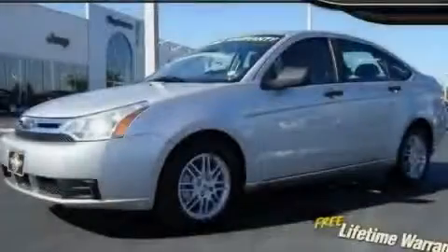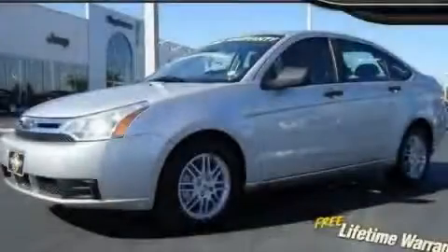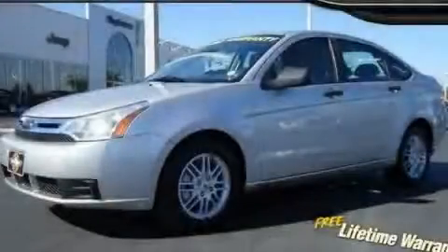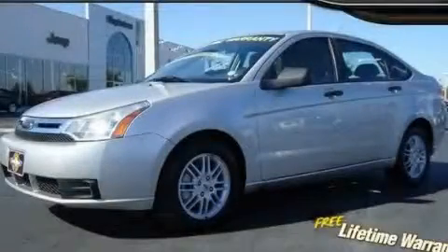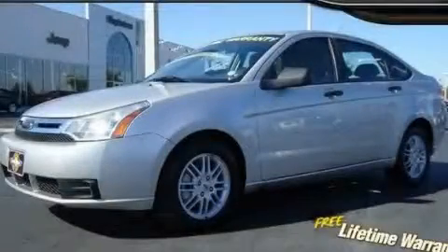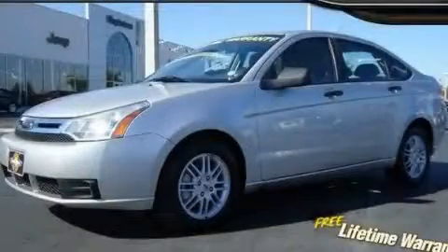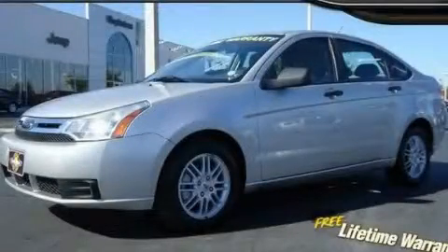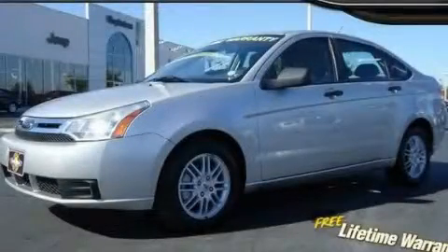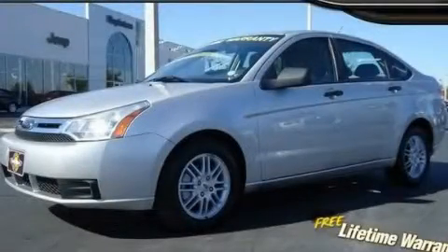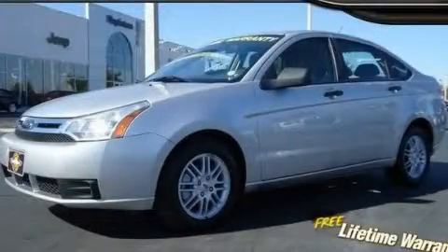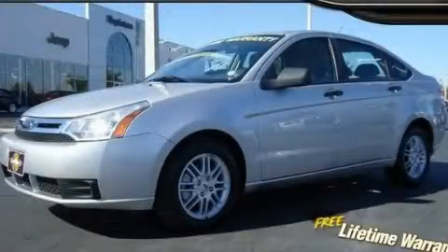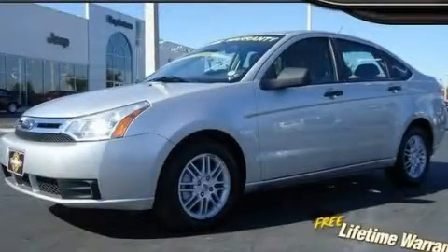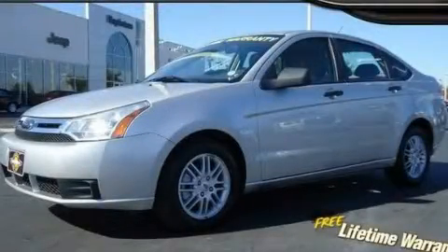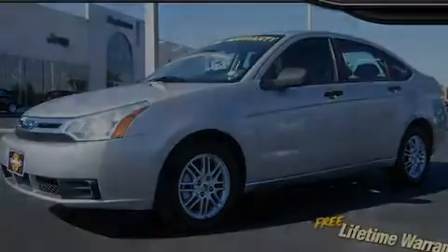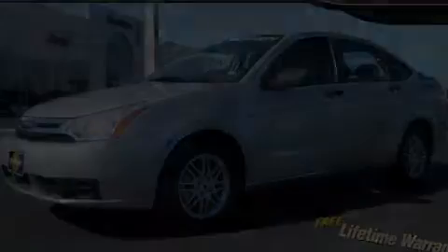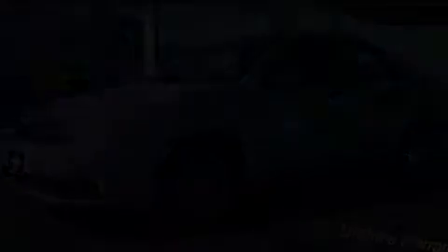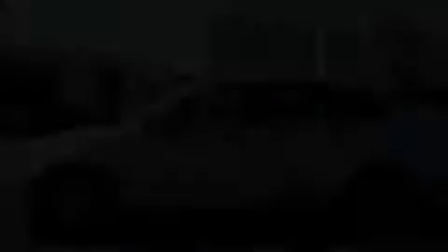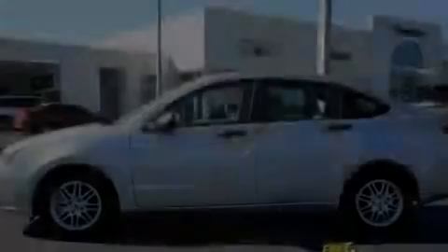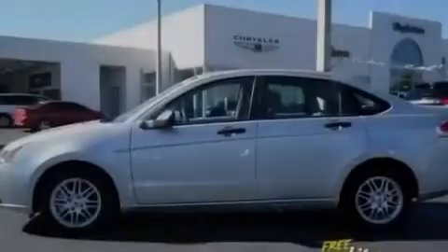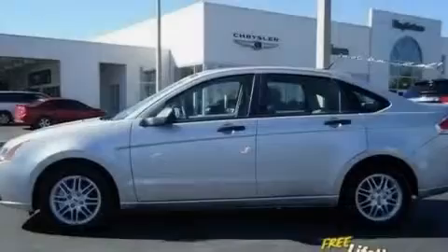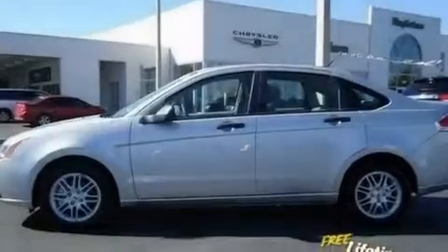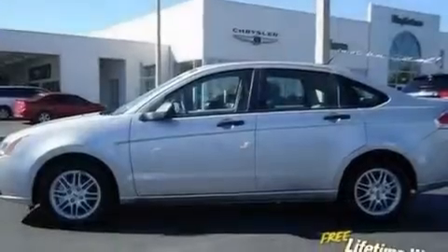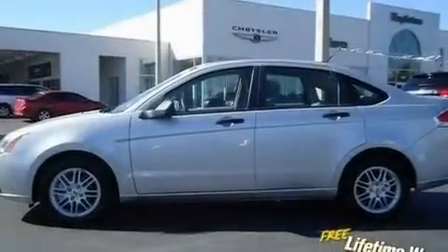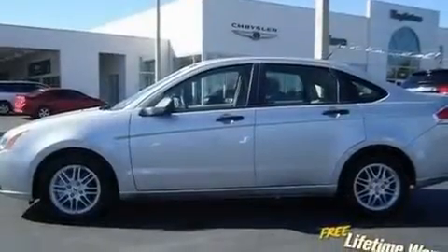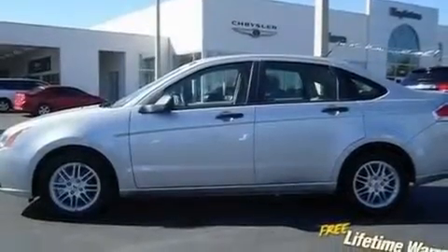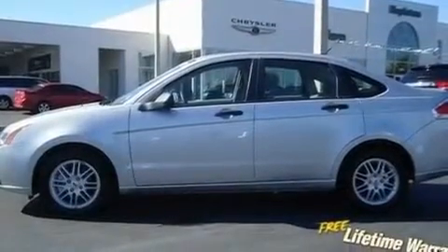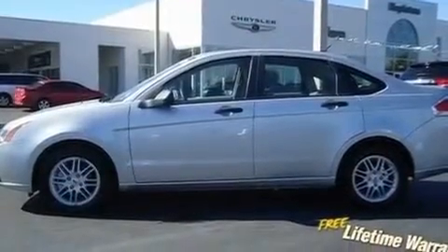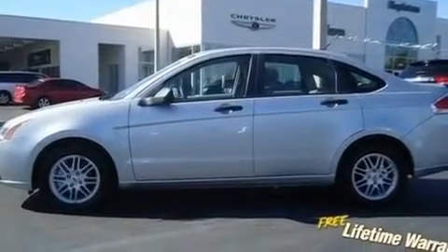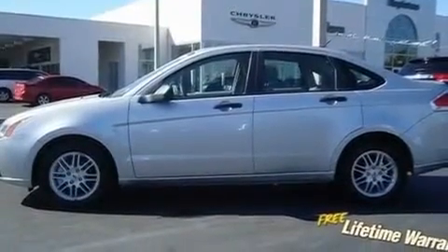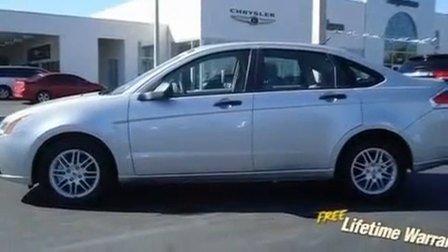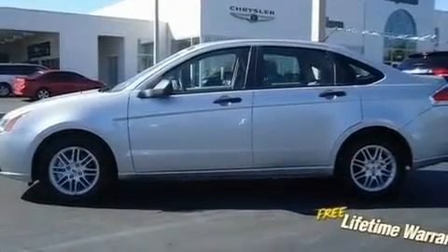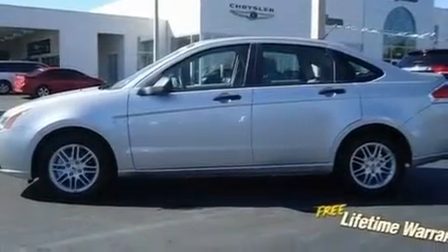This is a 2009 Ford Focus. It features a 2.0-liter four-cylinder engine and an automatic transmission.